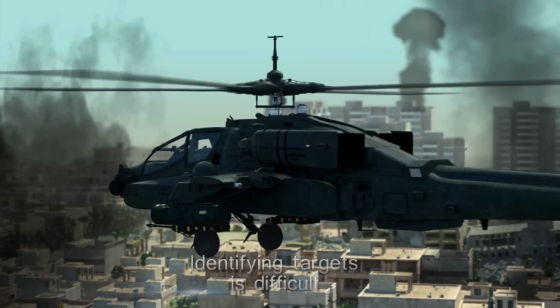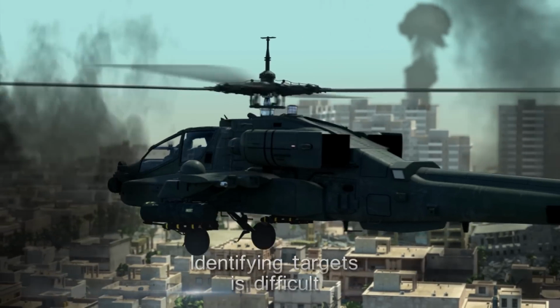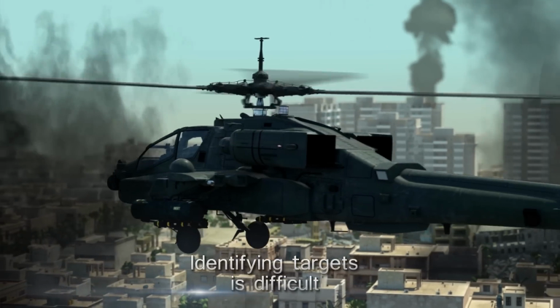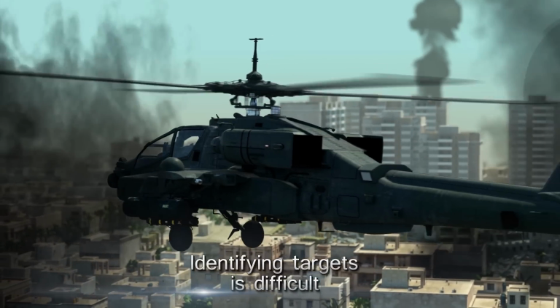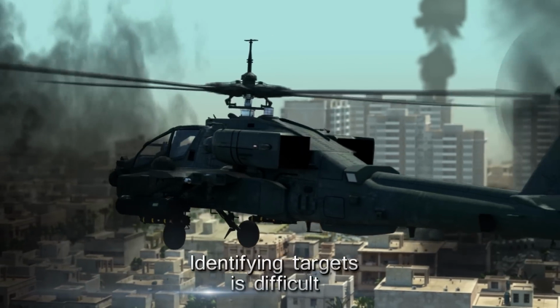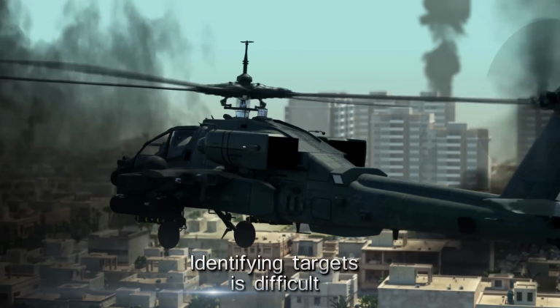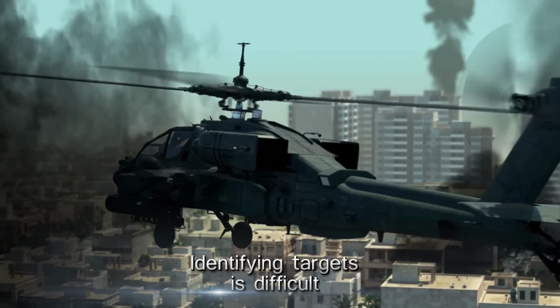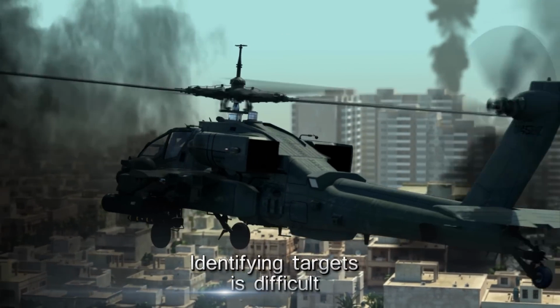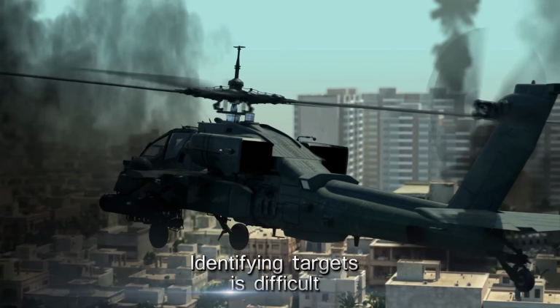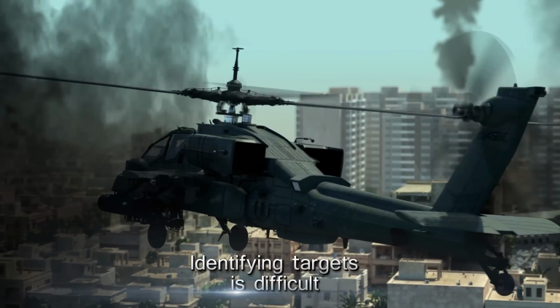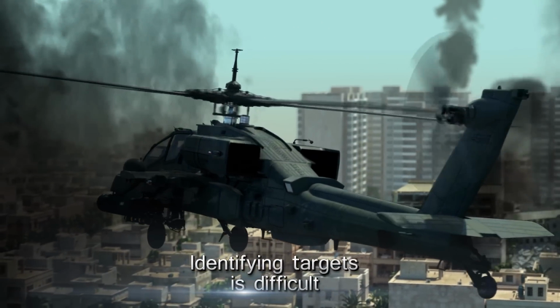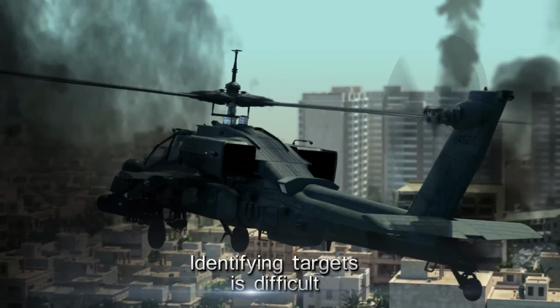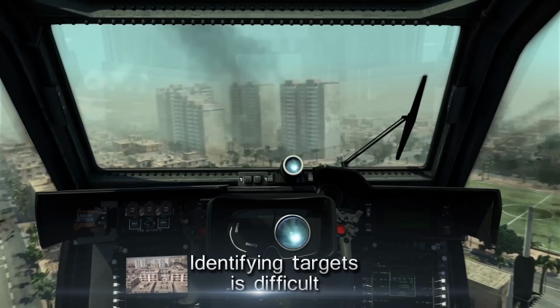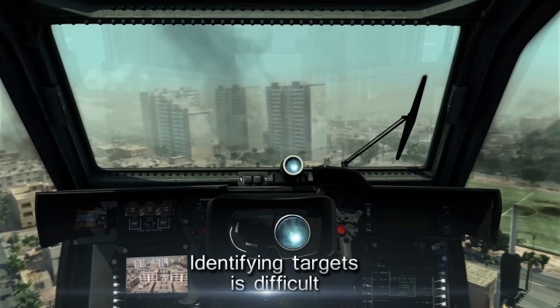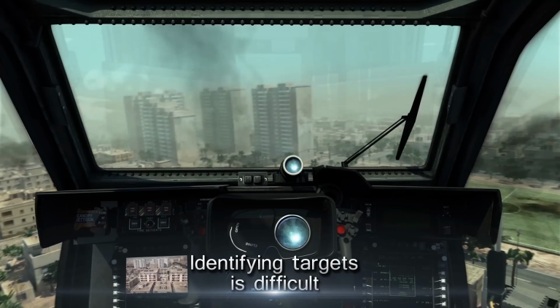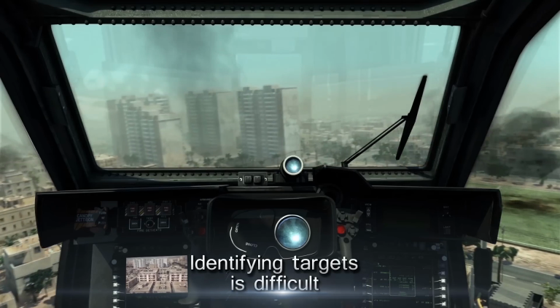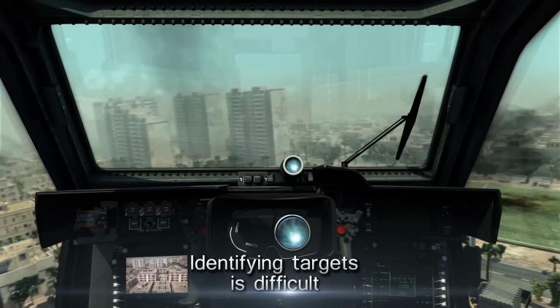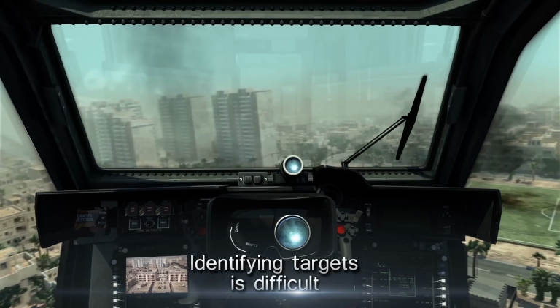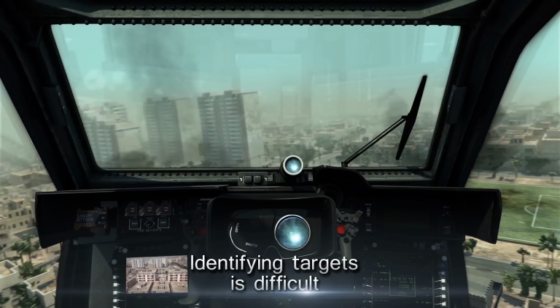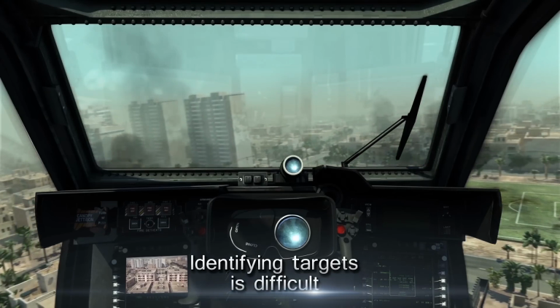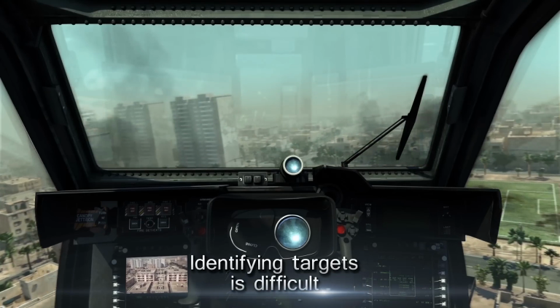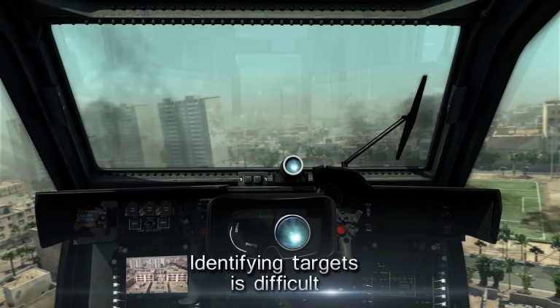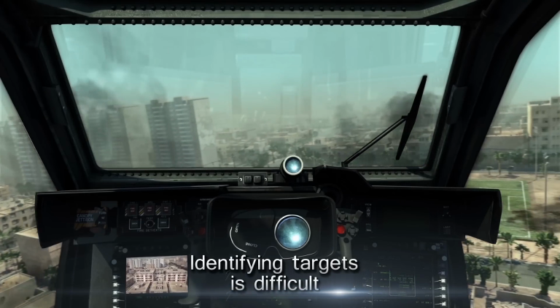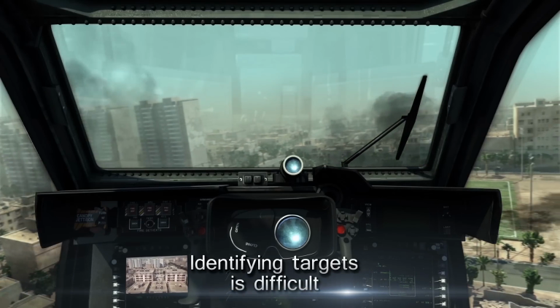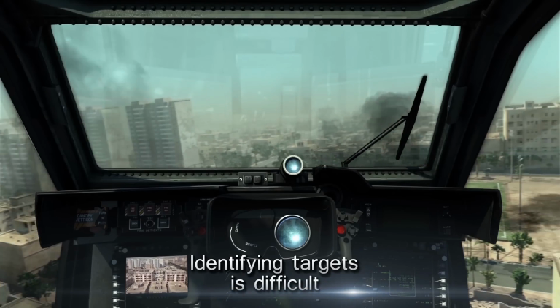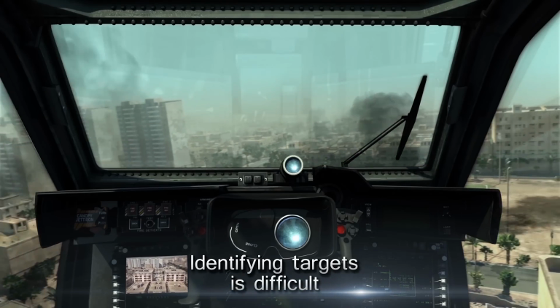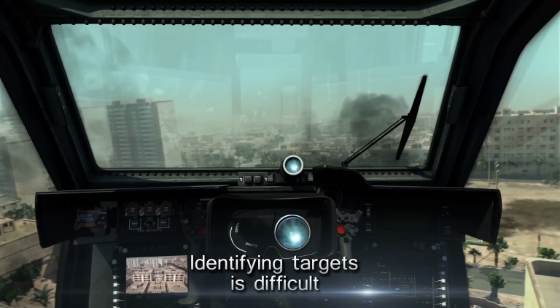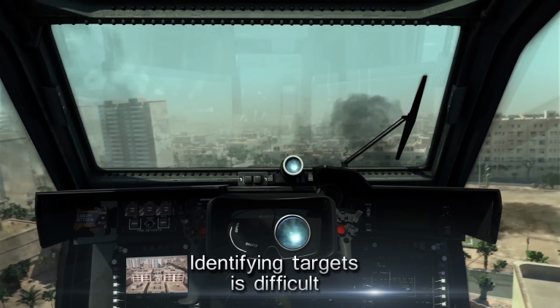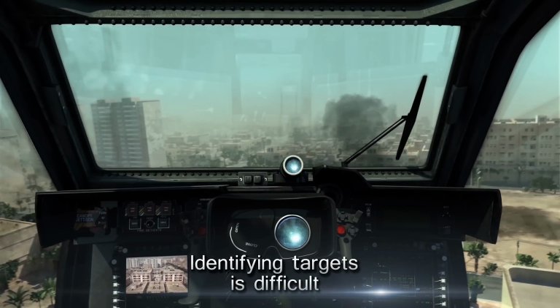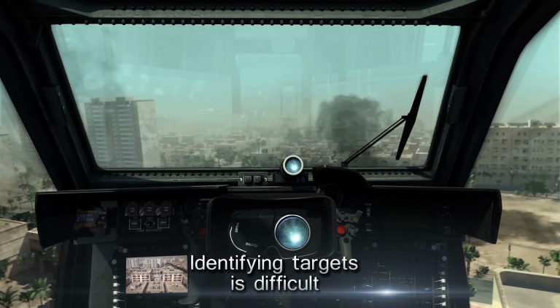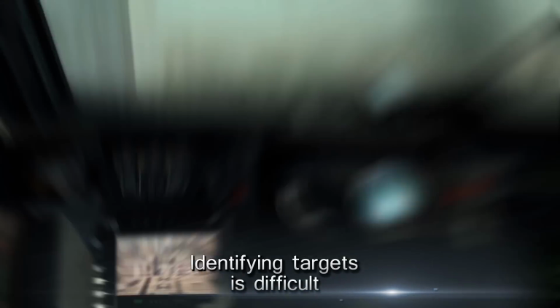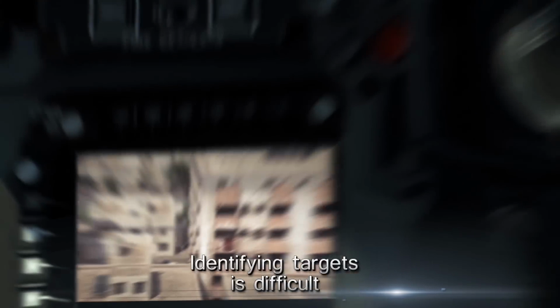No red house. Okay. Can you see the big building with the red carpet in the window? Over.